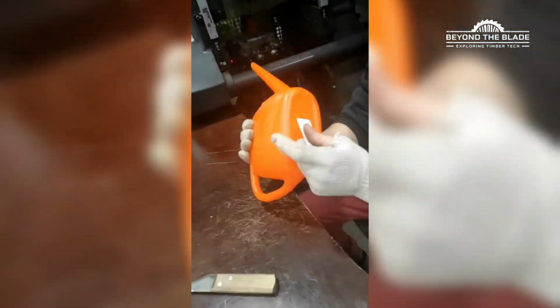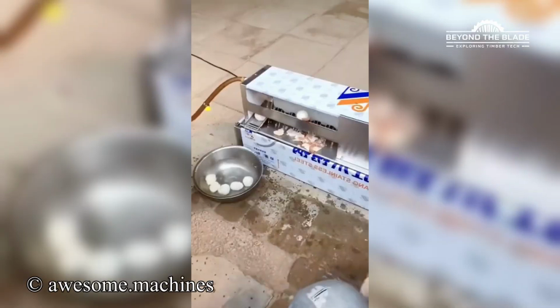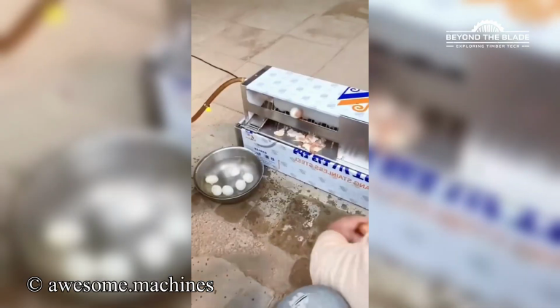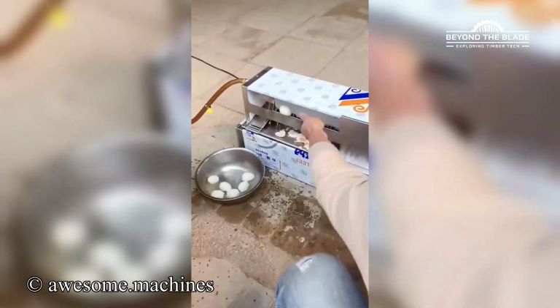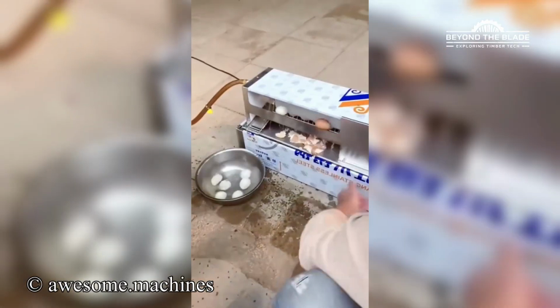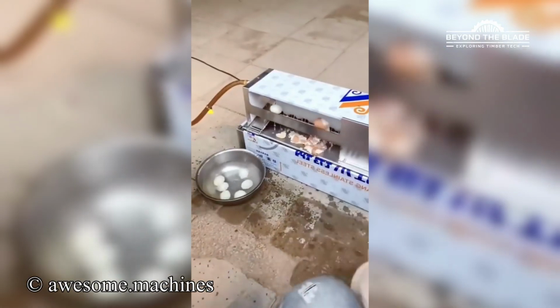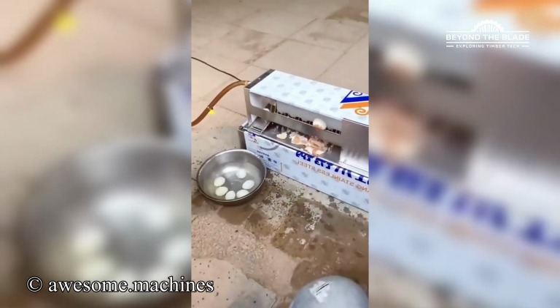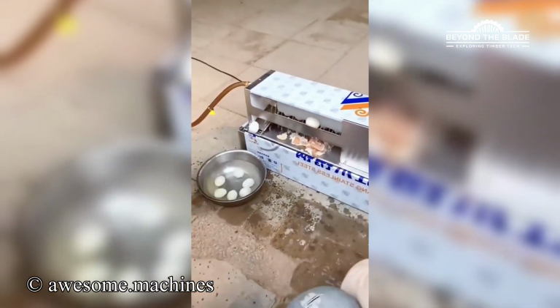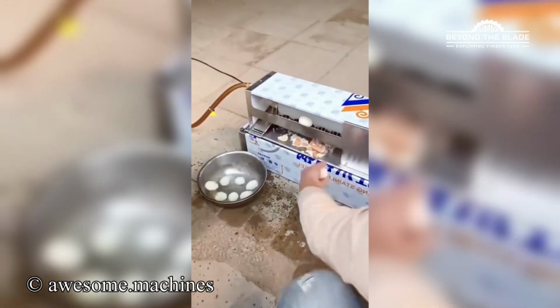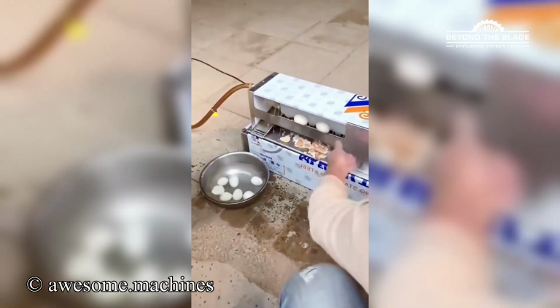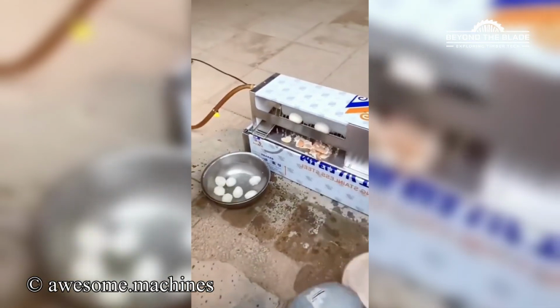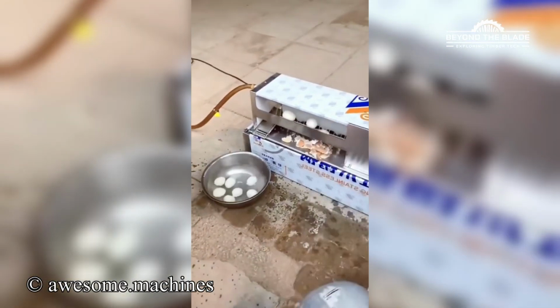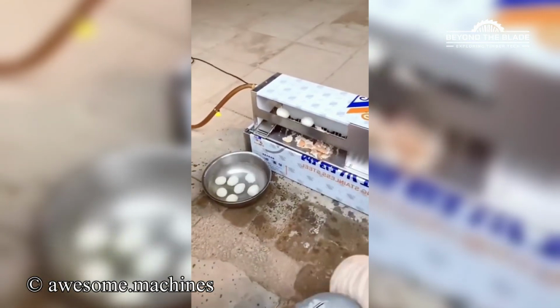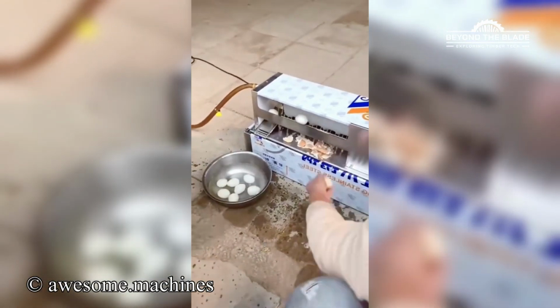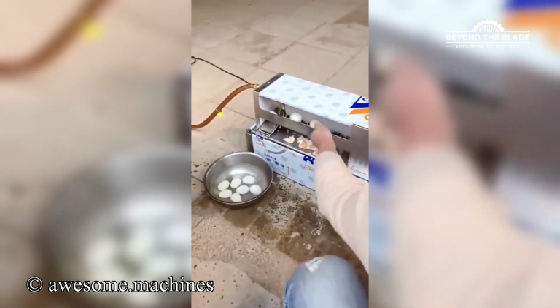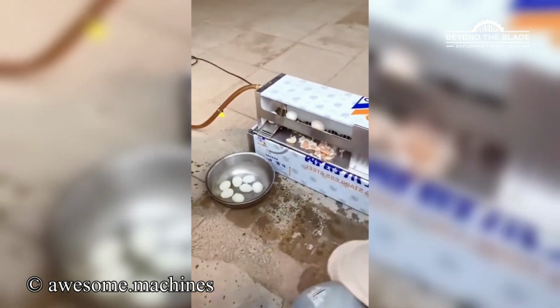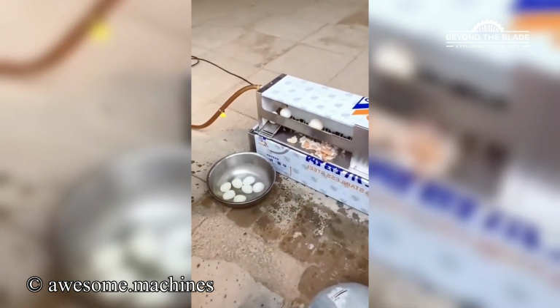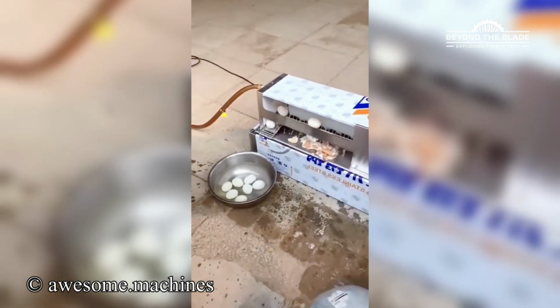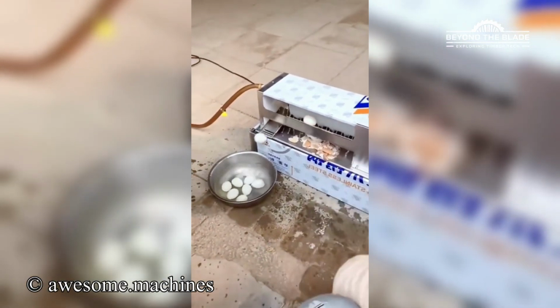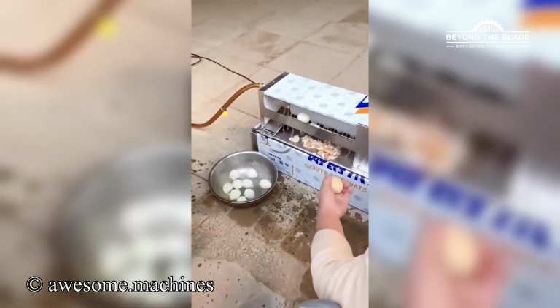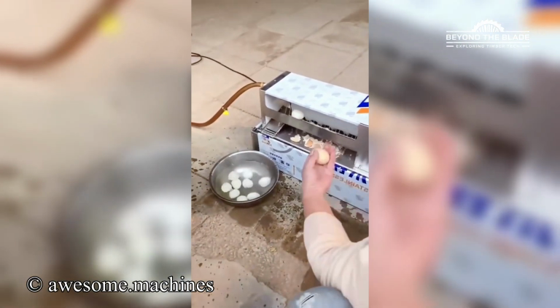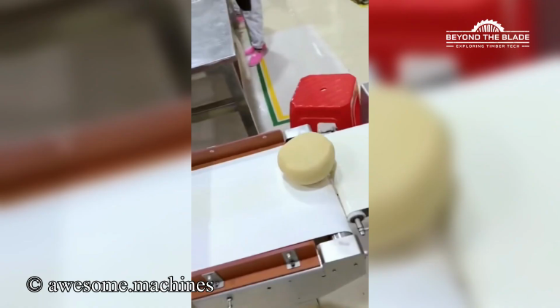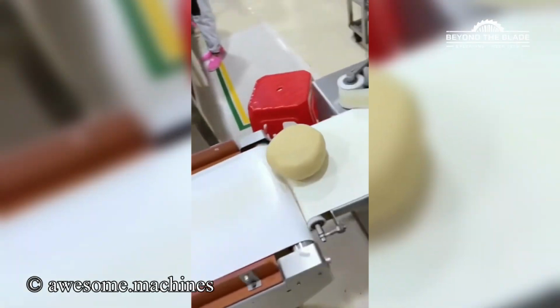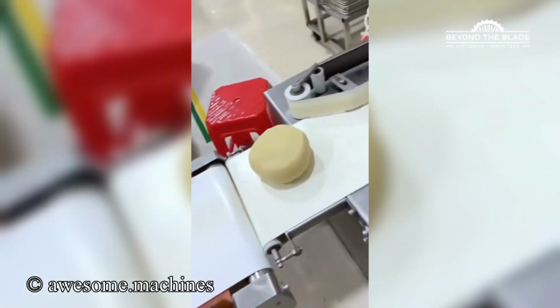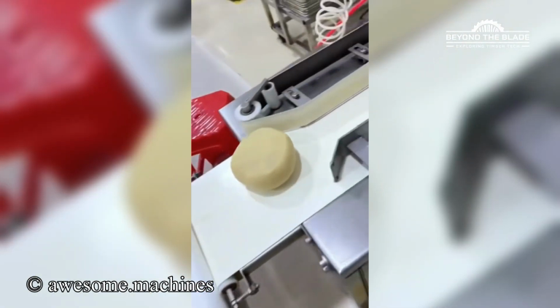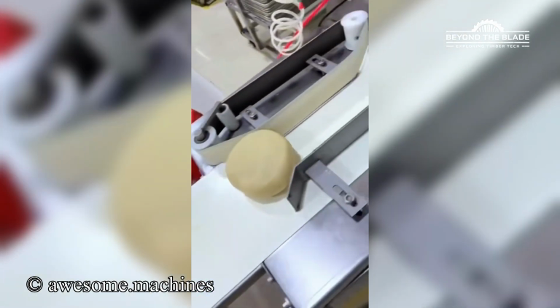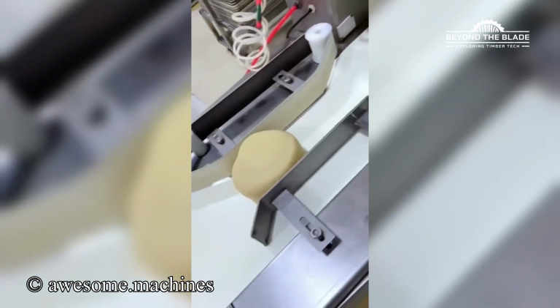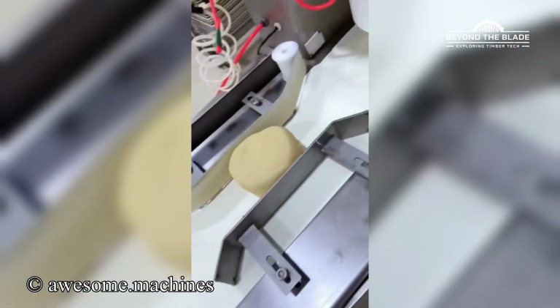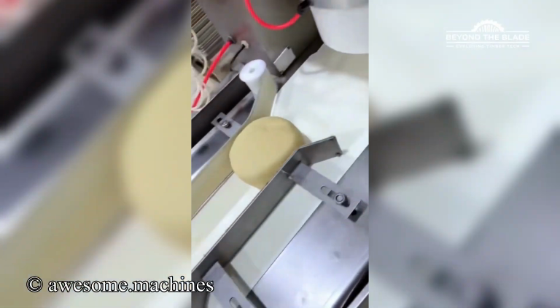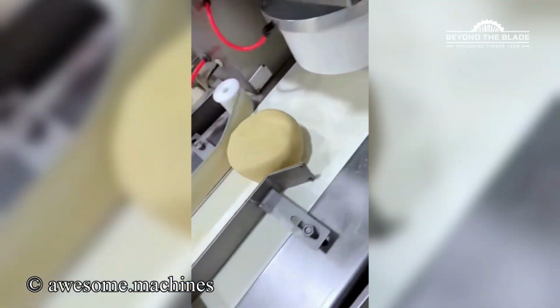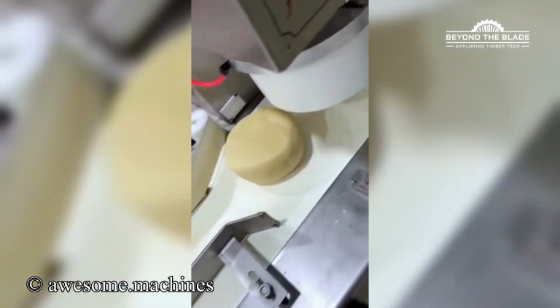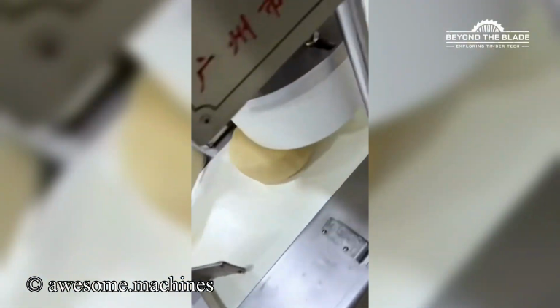An egg peeling machine? I need five. From plain to perfection in seconds.